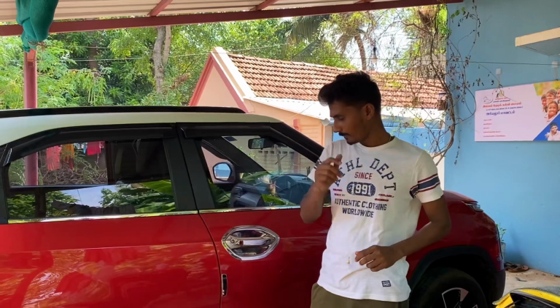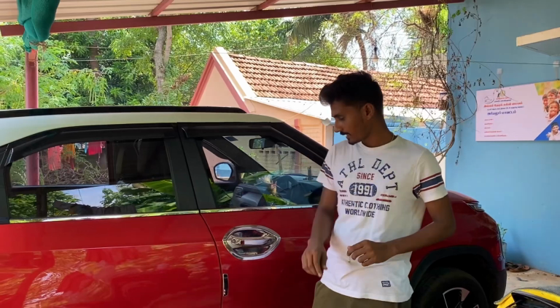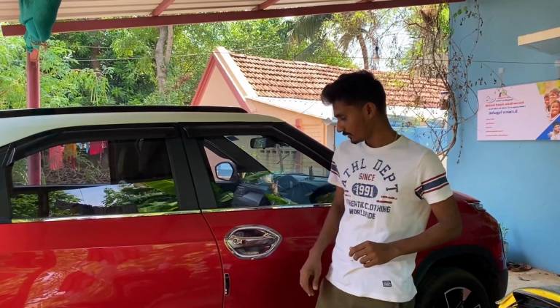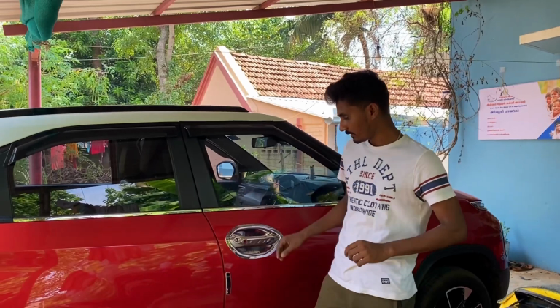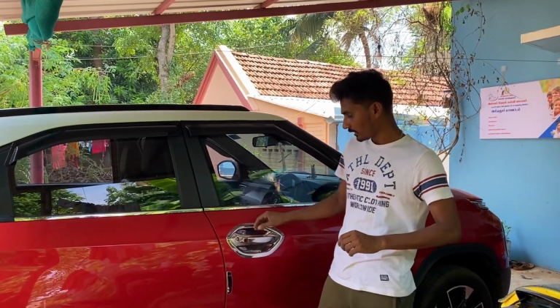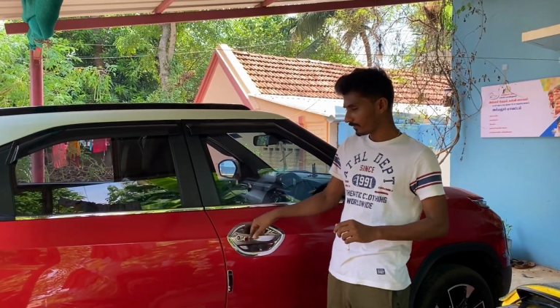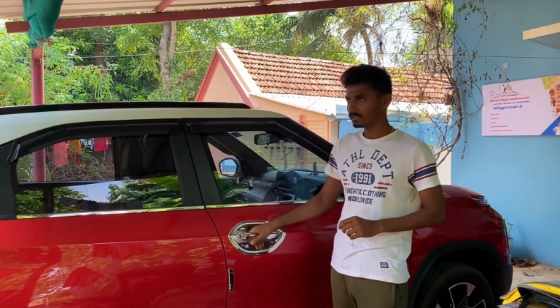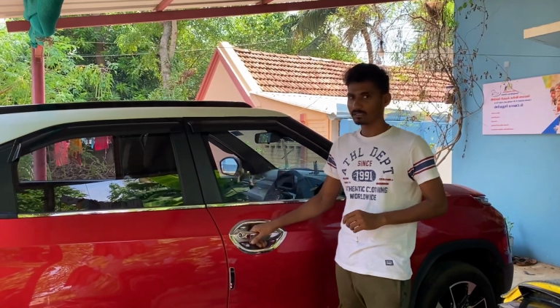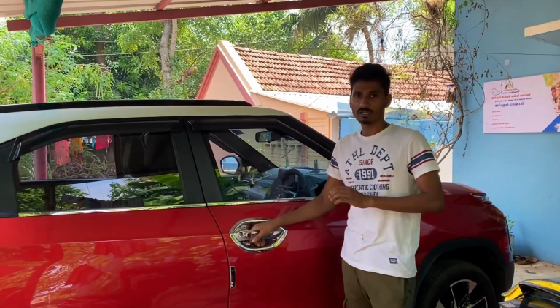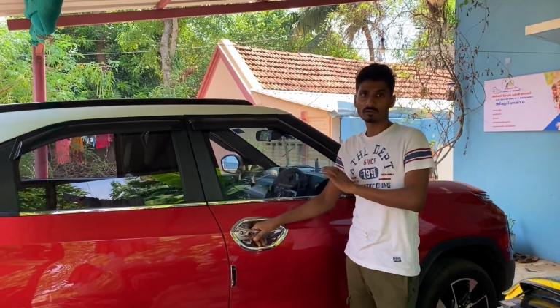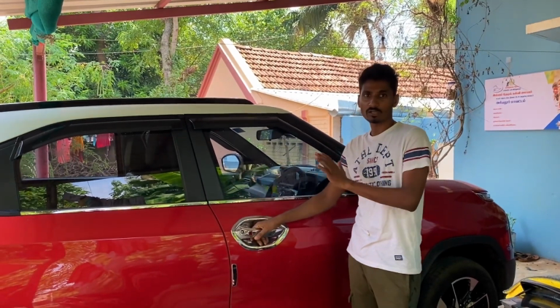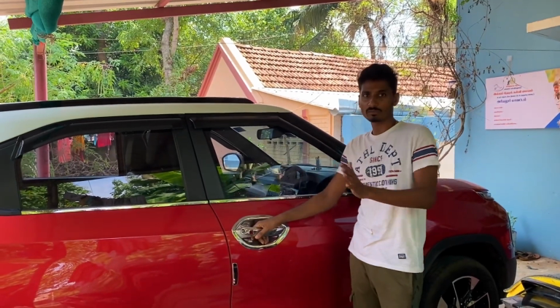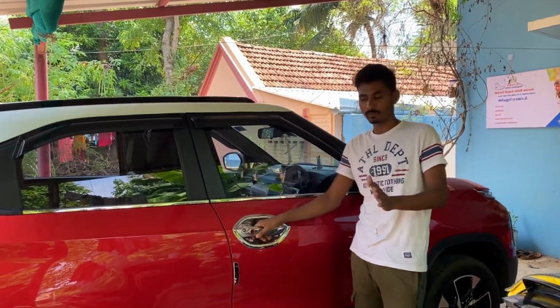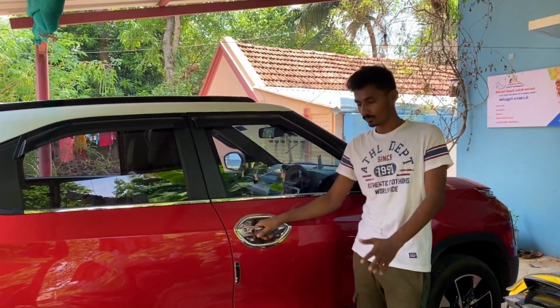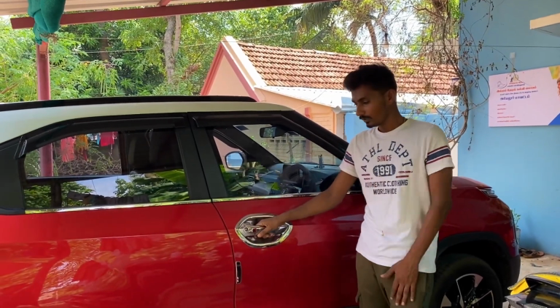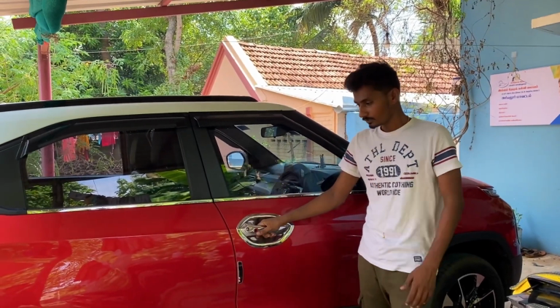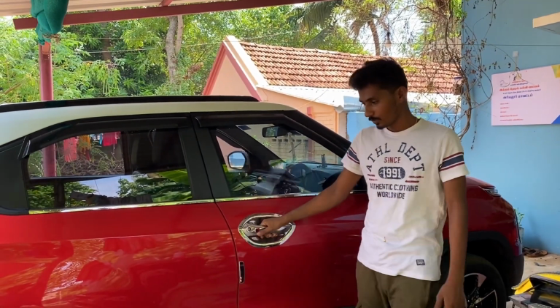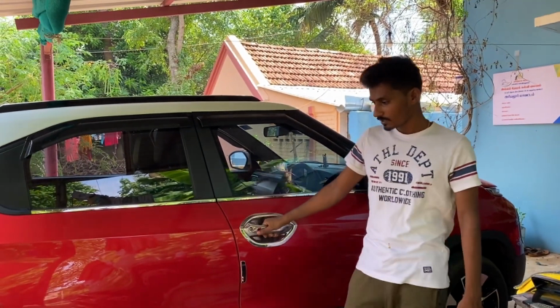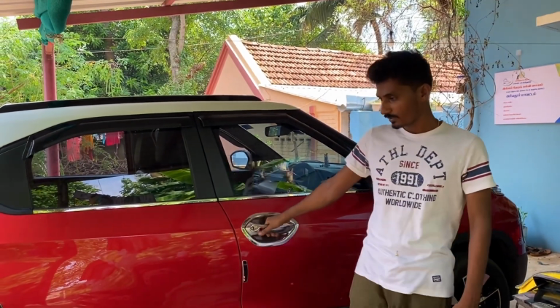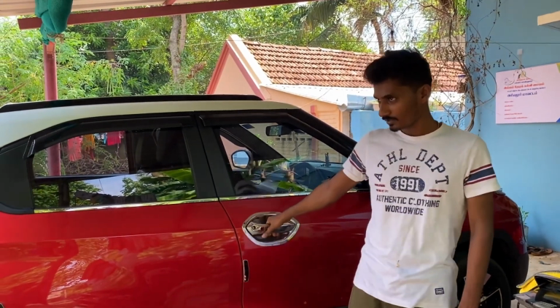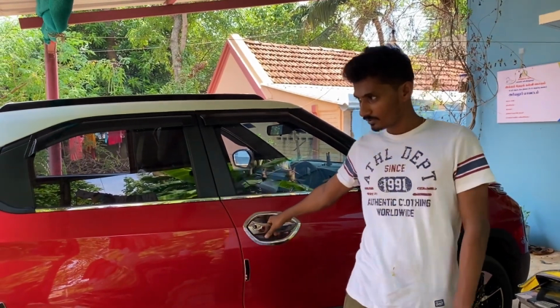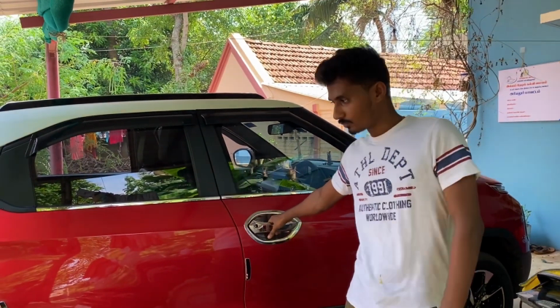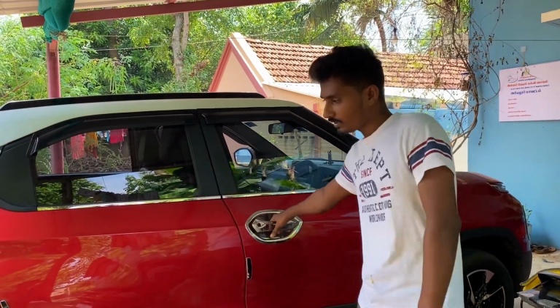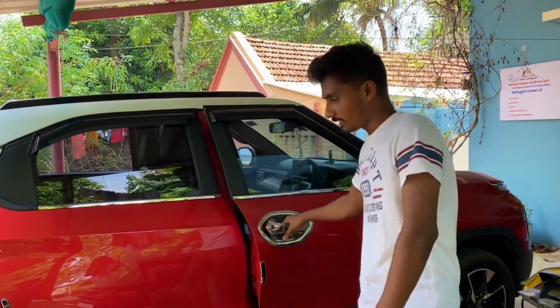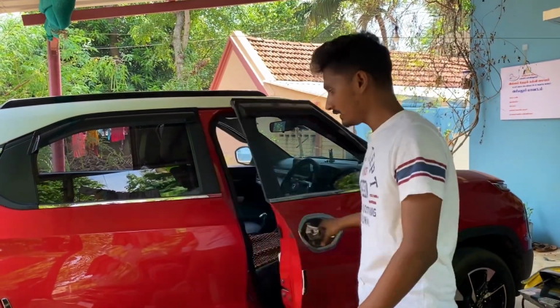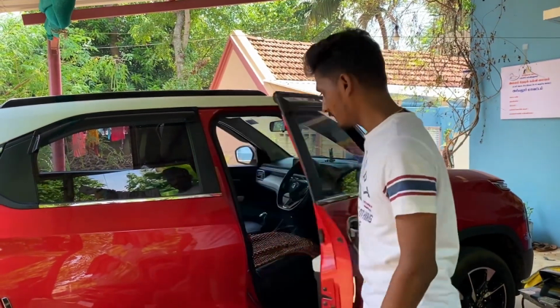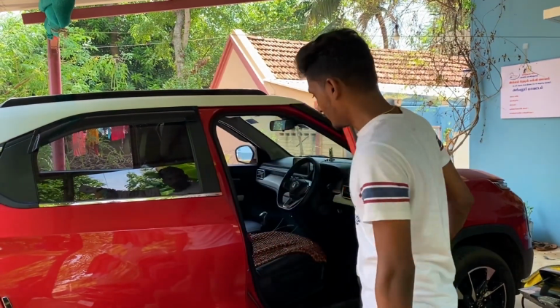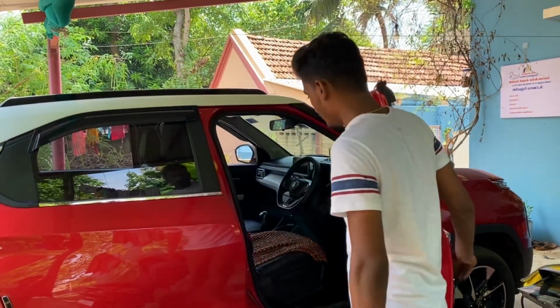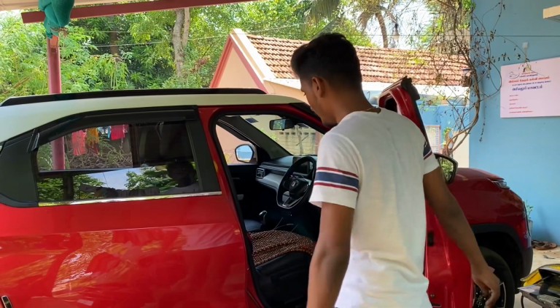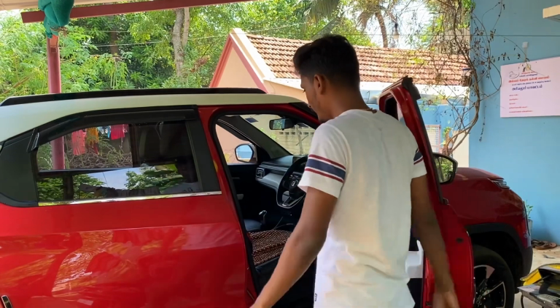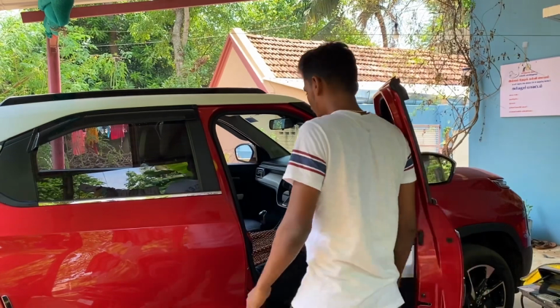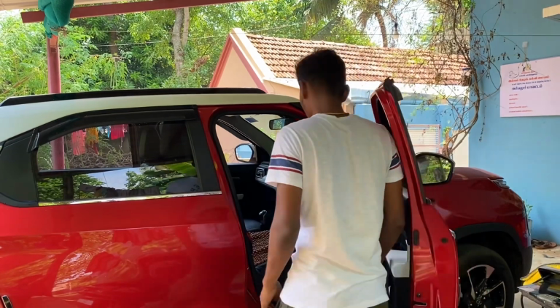Welcome back. So we're going to wash the car. The third step is the interior cleaning.